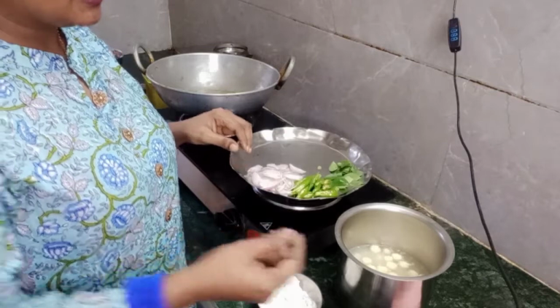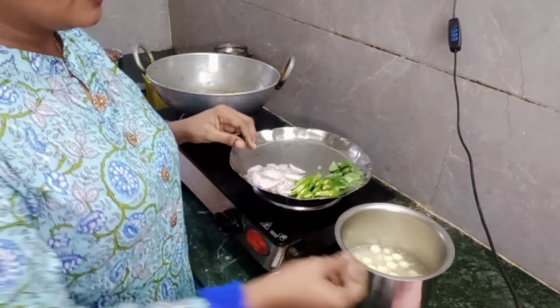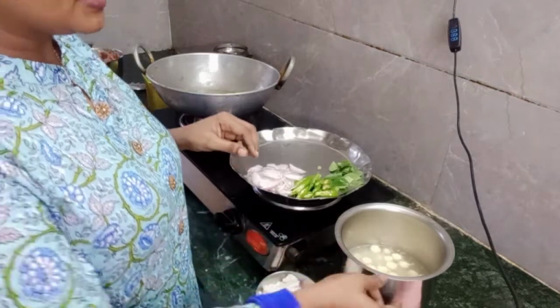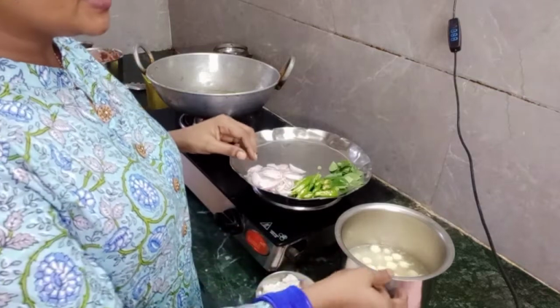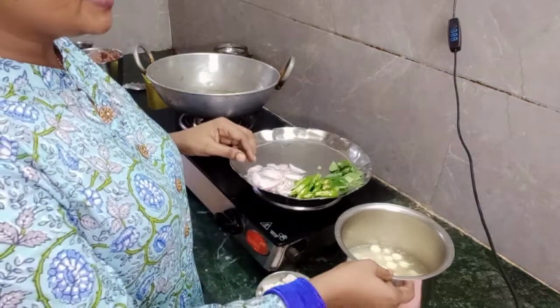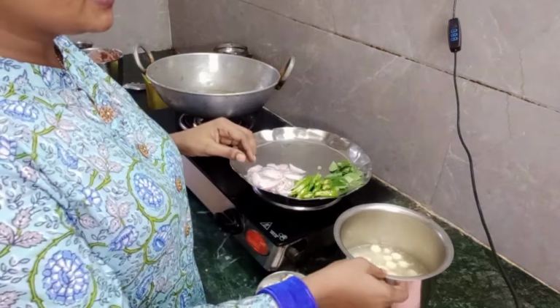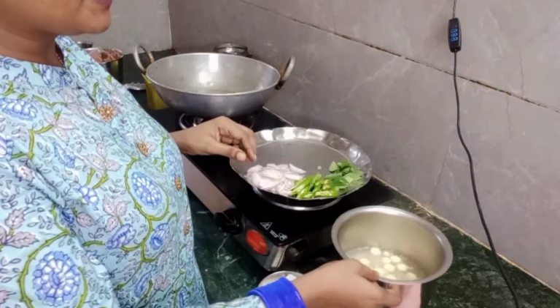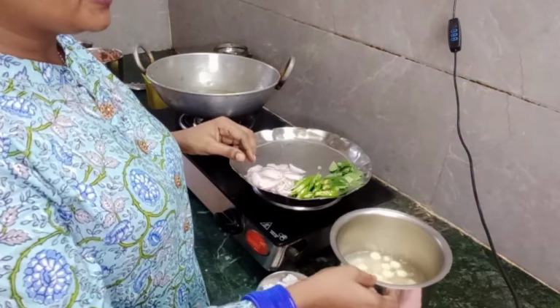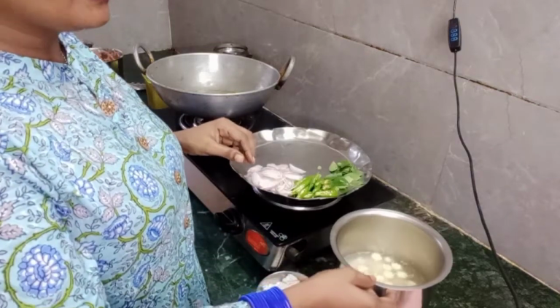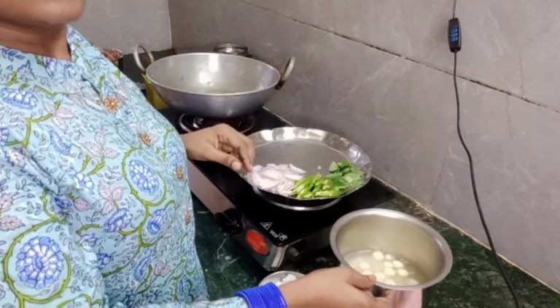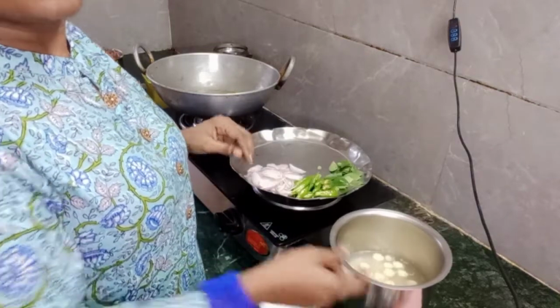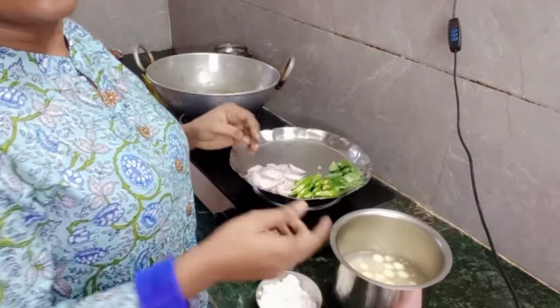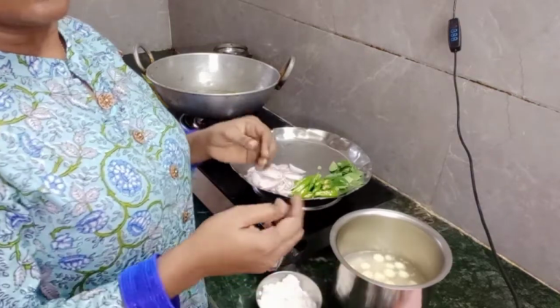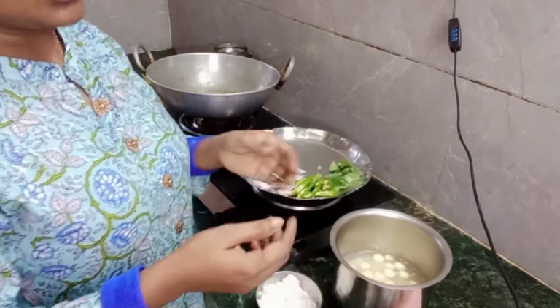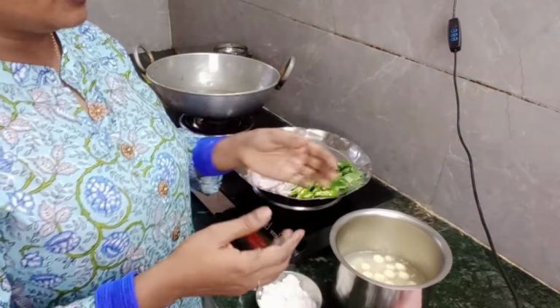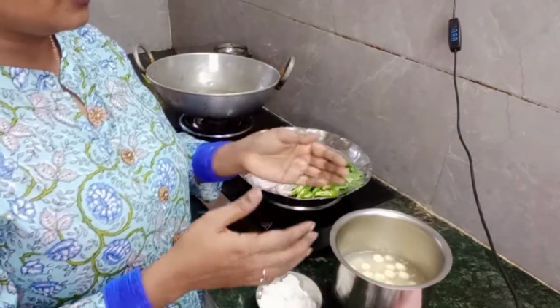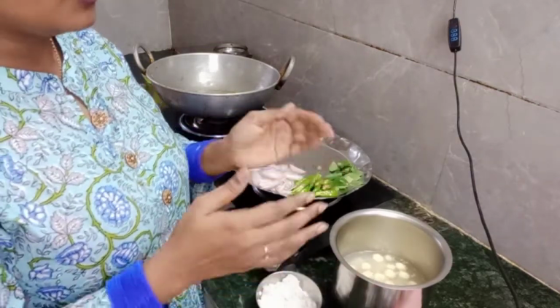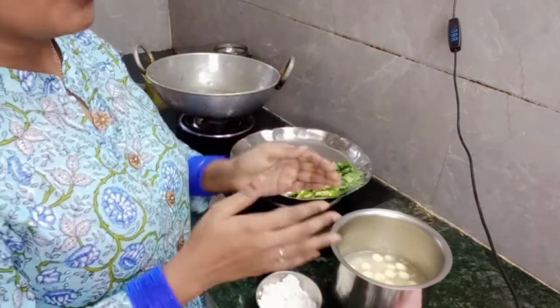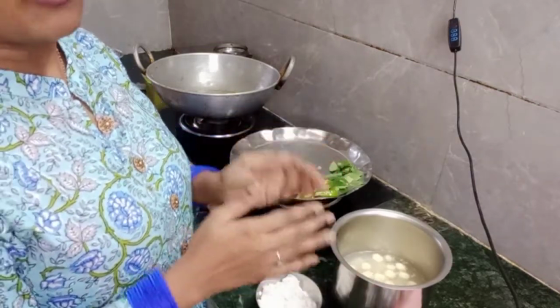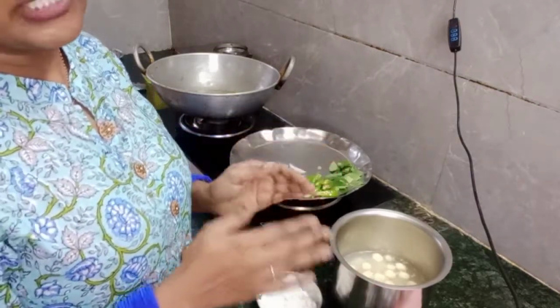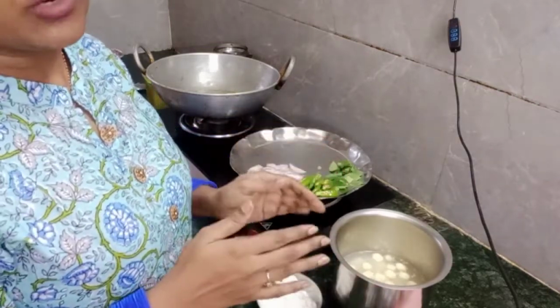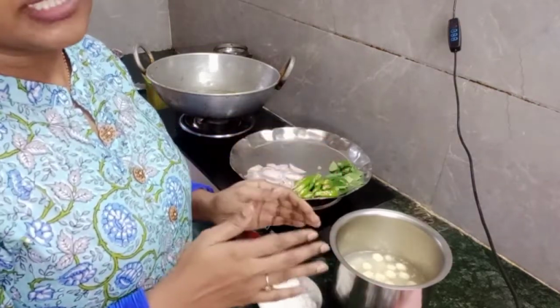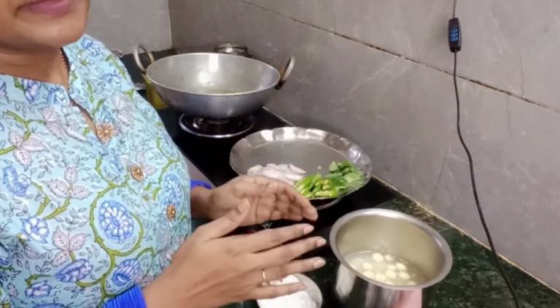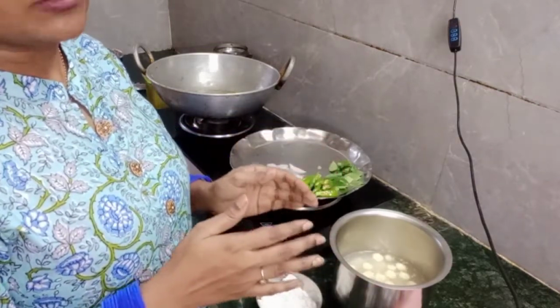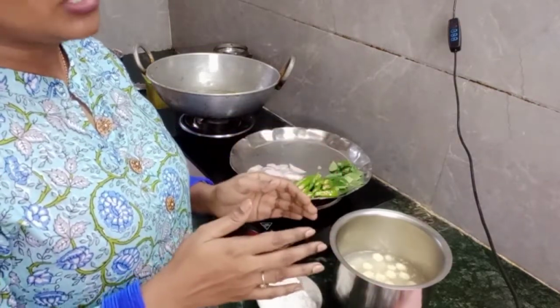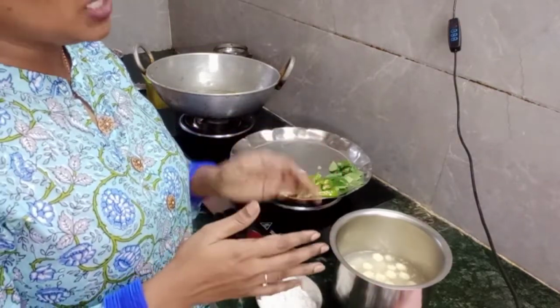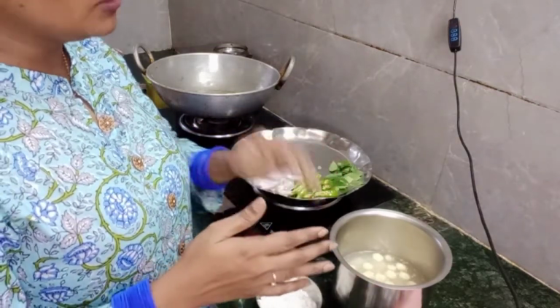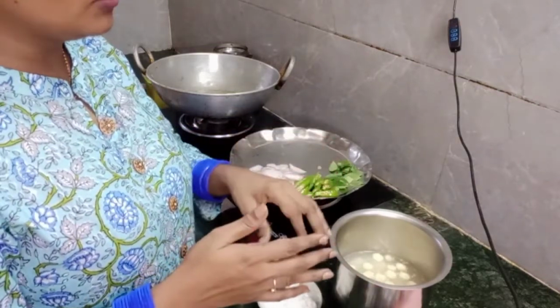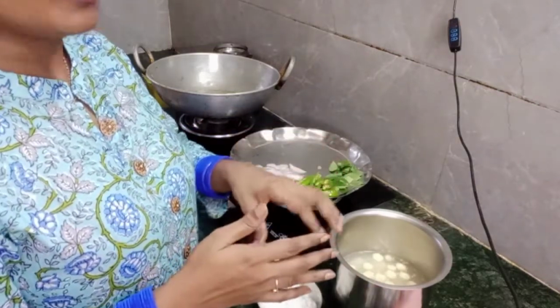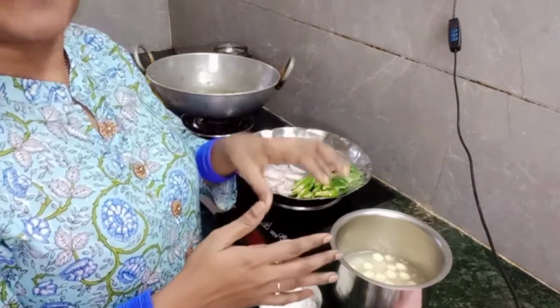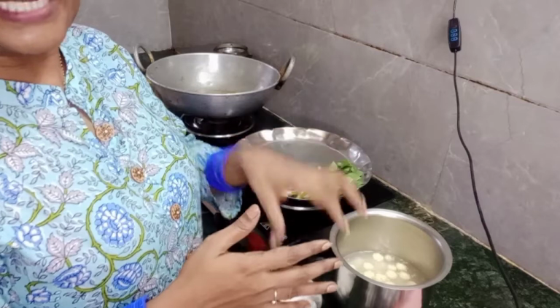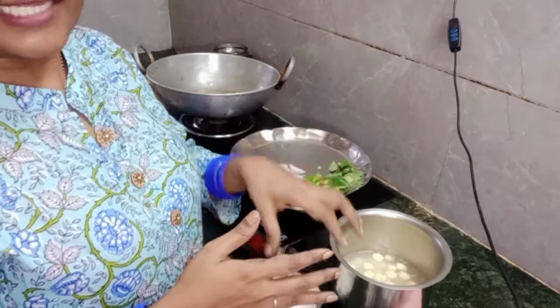First, I am going to boil the water and pour the Paneer.